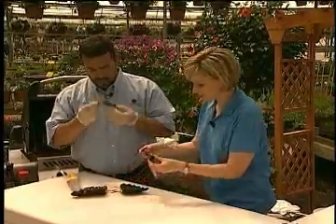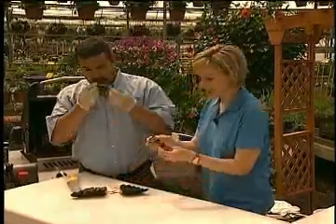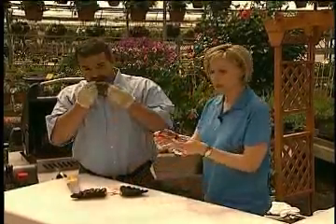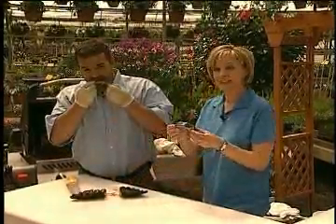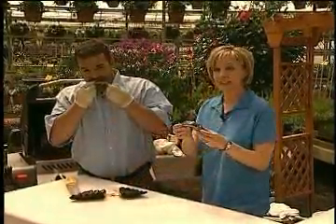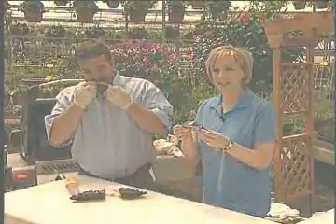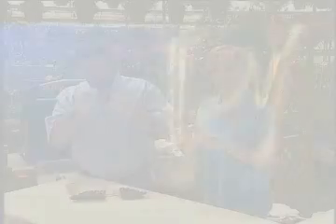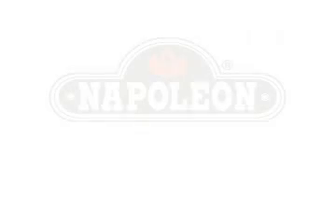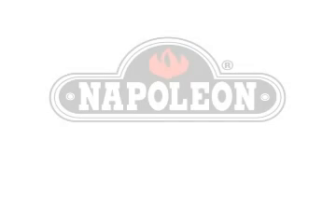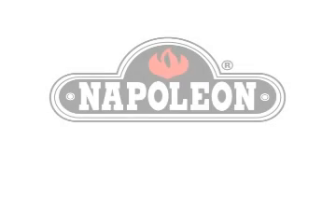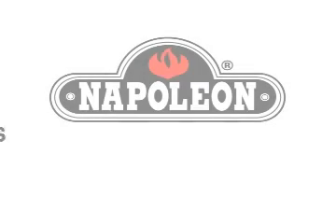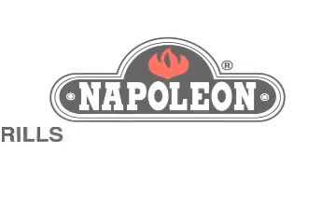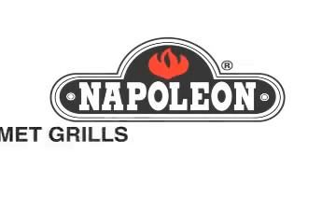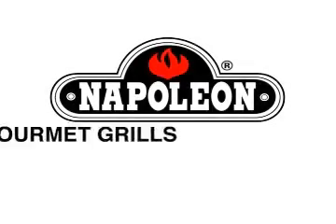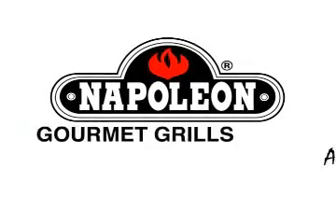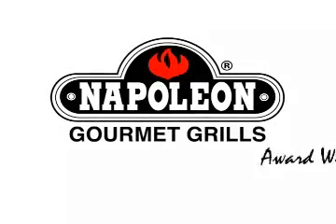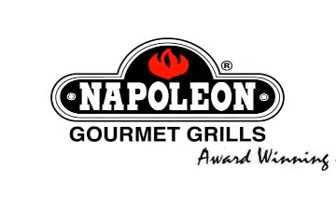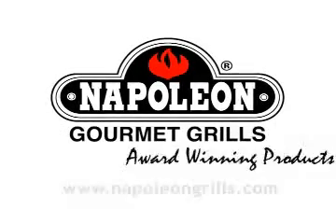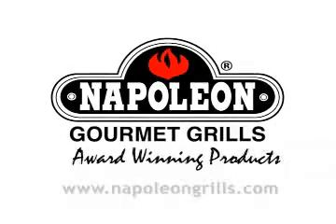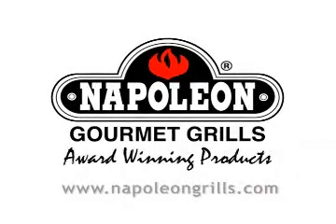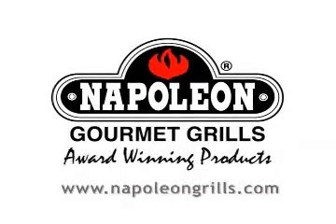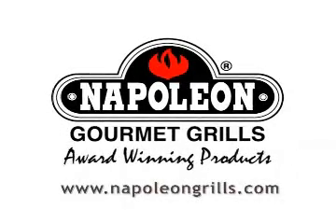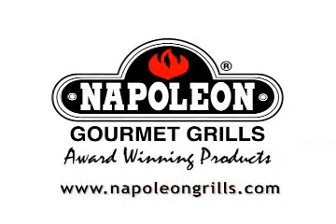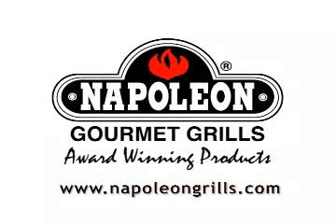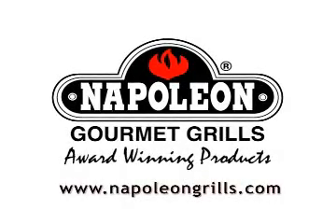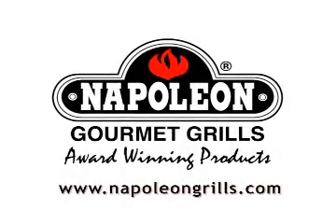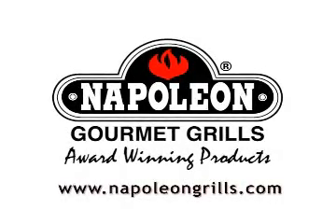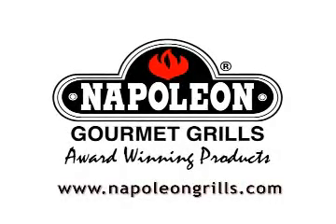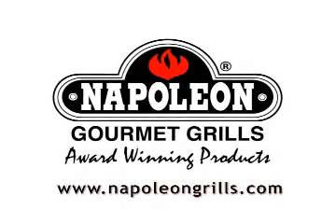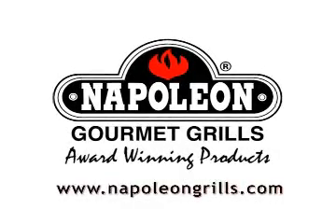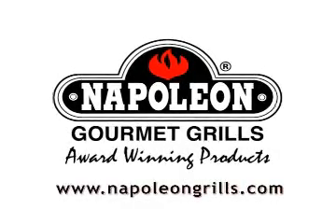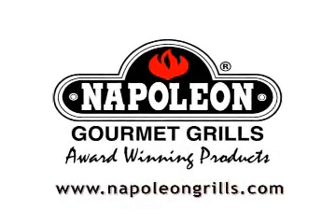While we eat these, you can think about what we're doing next week — steaks. Great grilling, brought to you by Napoleon Gourmet Grills: a passionate dedication to grilling.